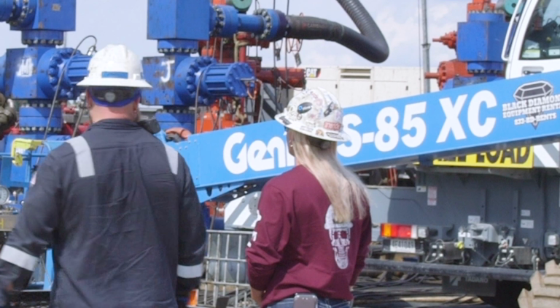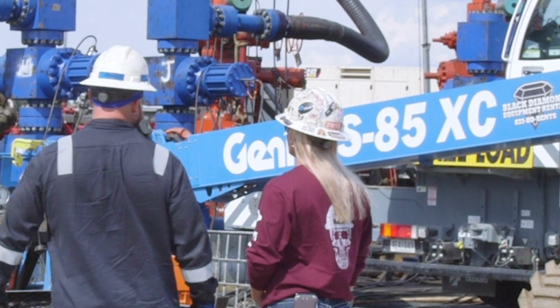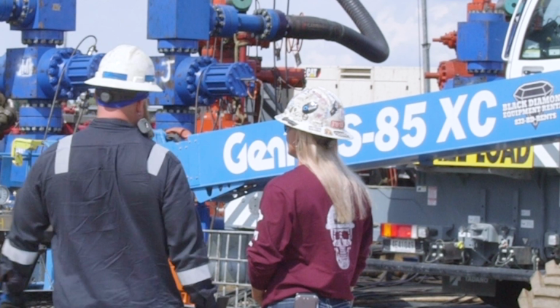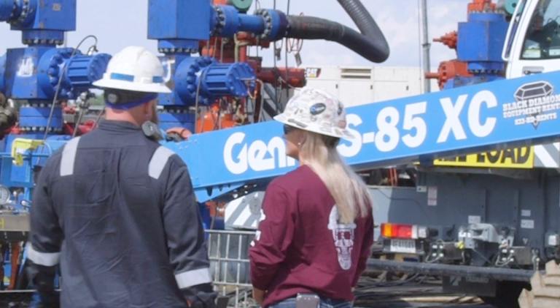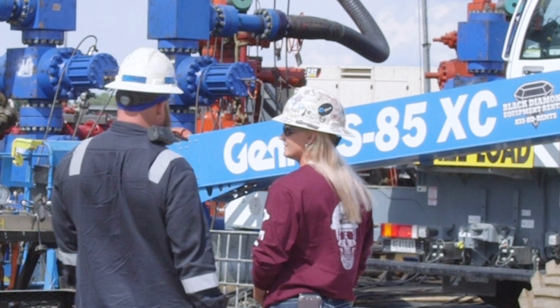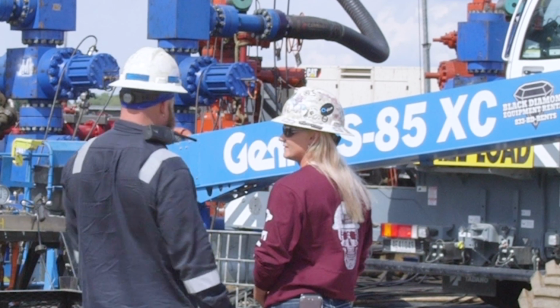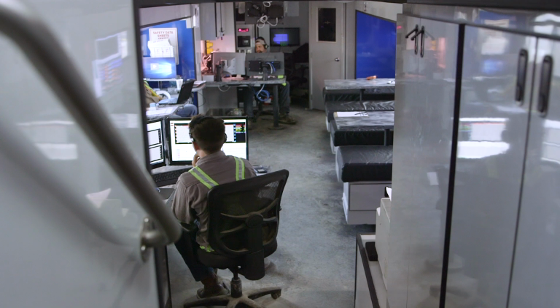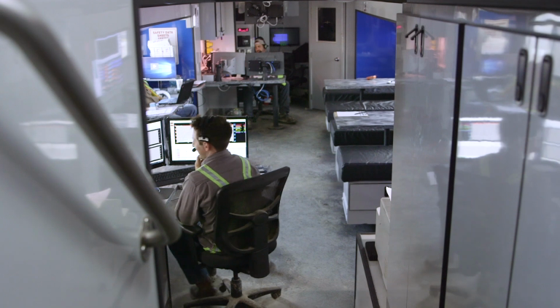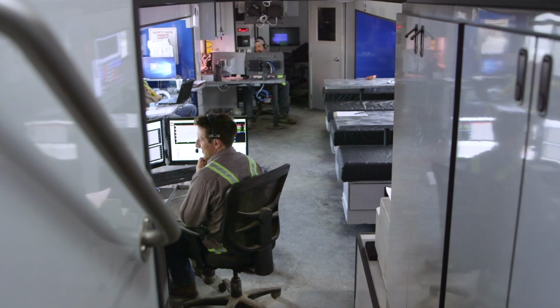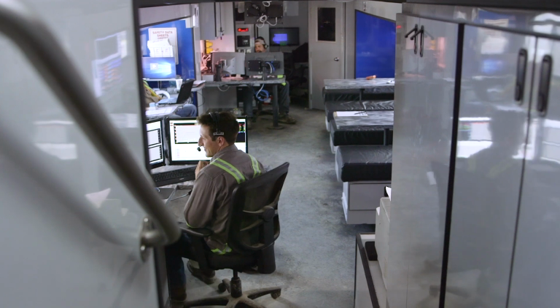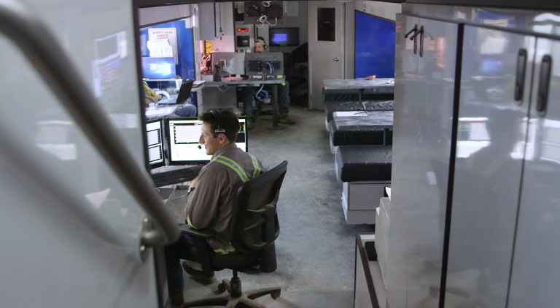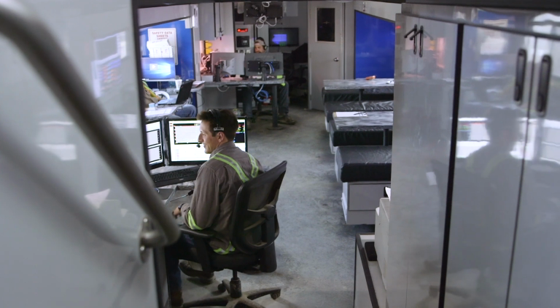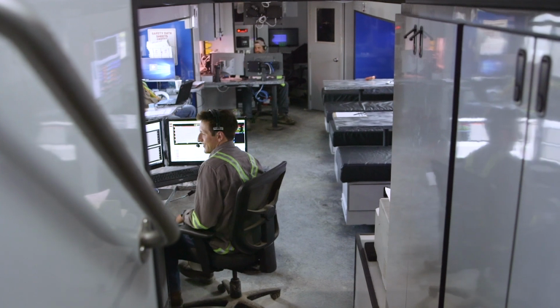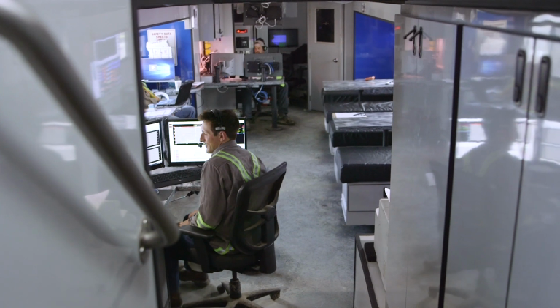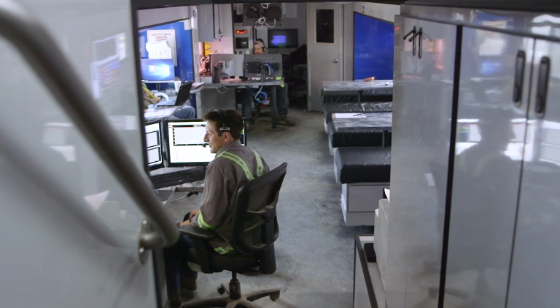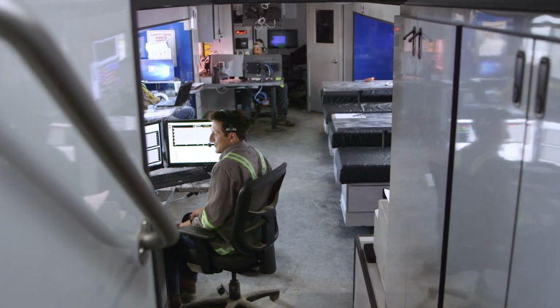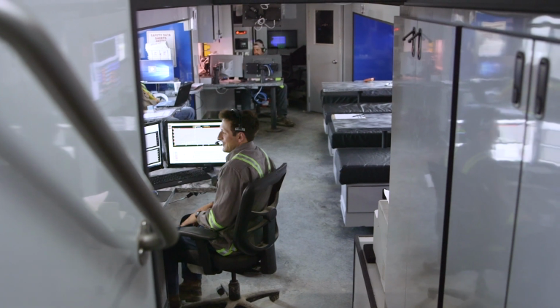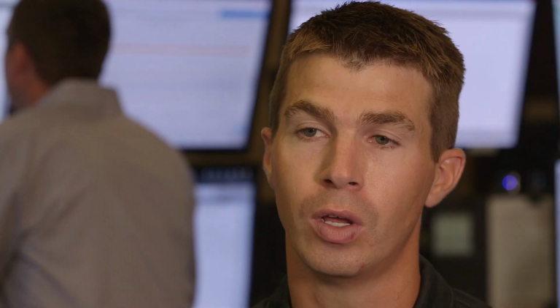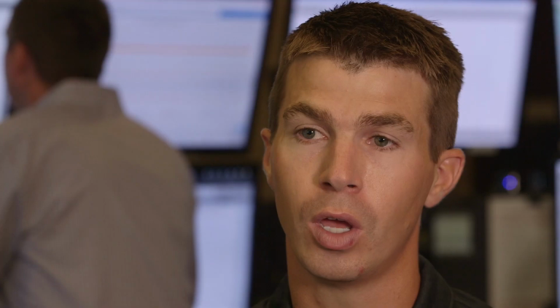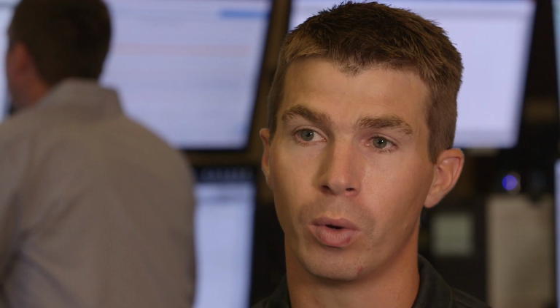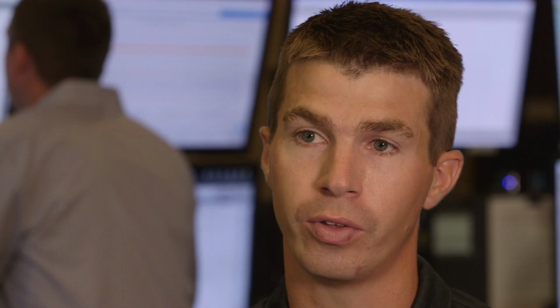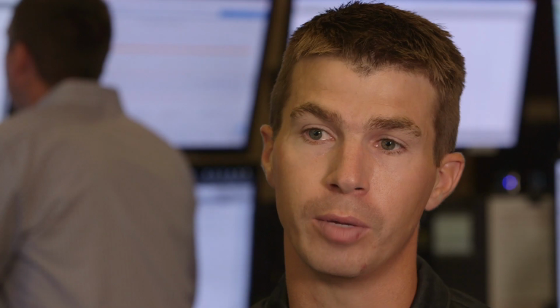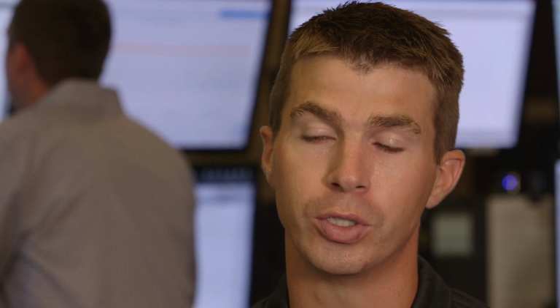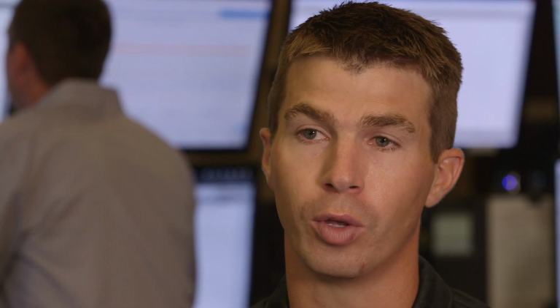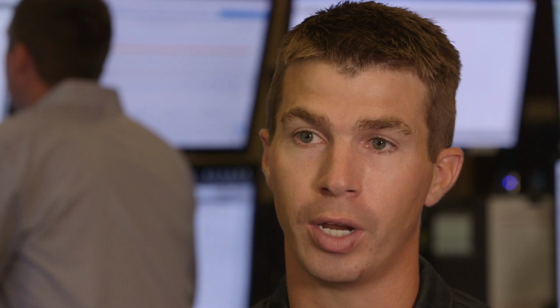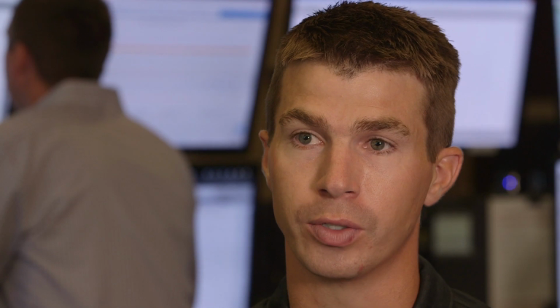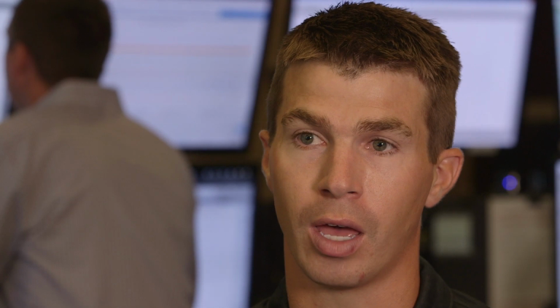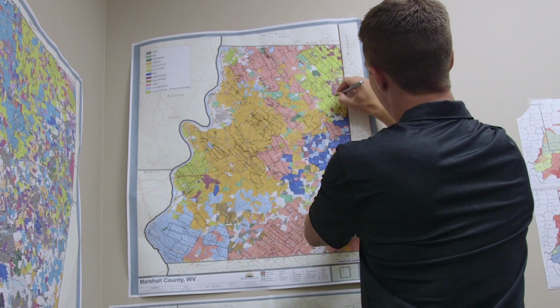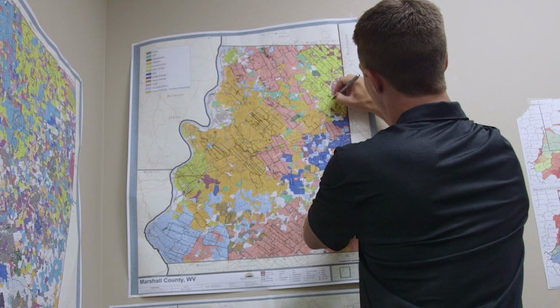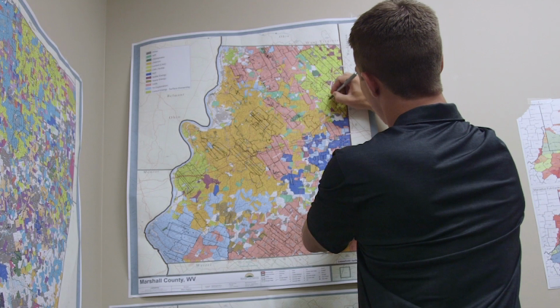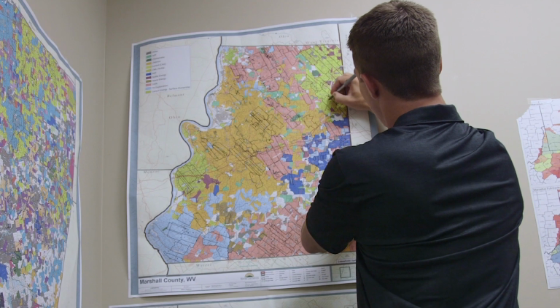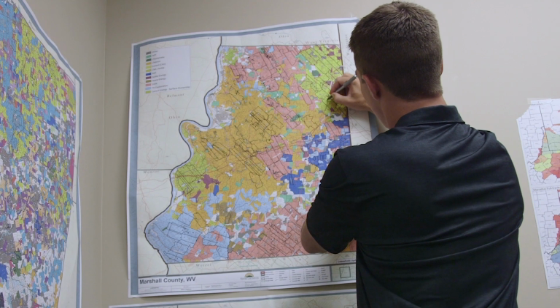The majority of the people who hold my position as a completions engineer would study petroleum and natural gas engineering in college.